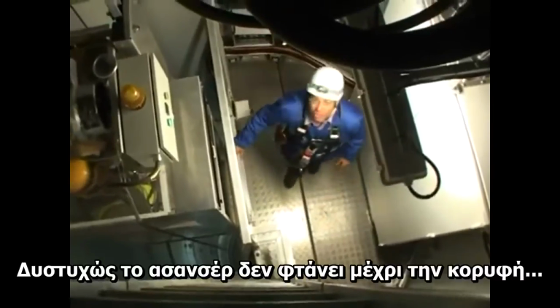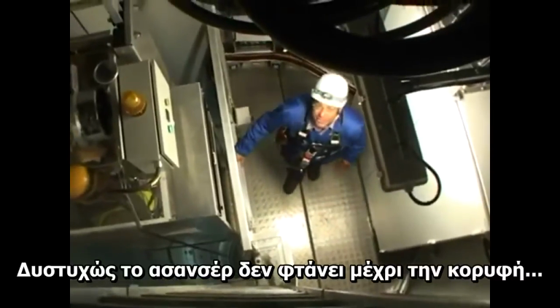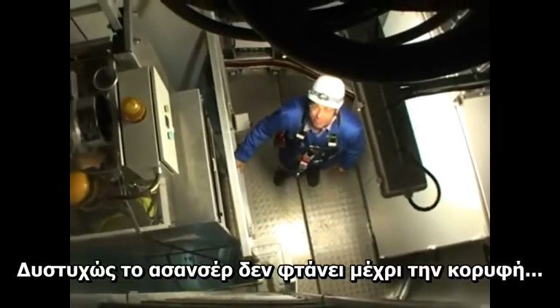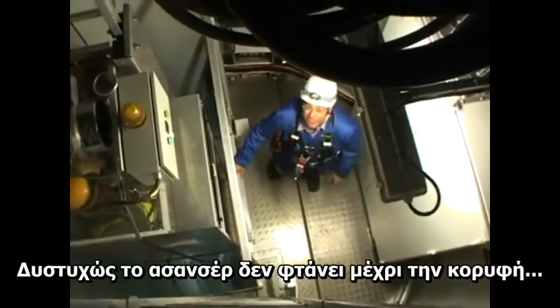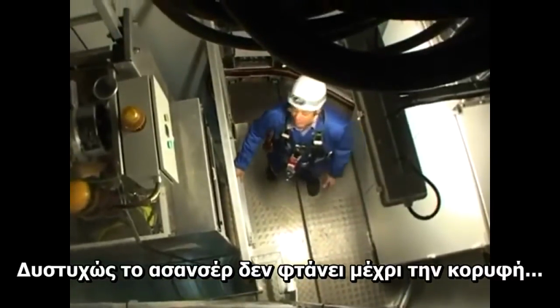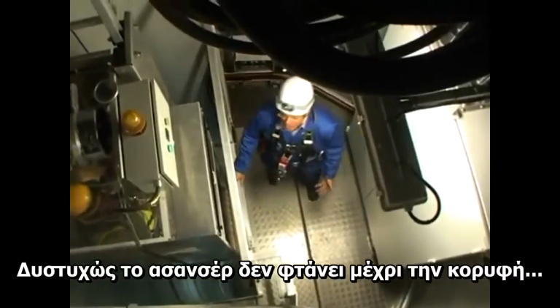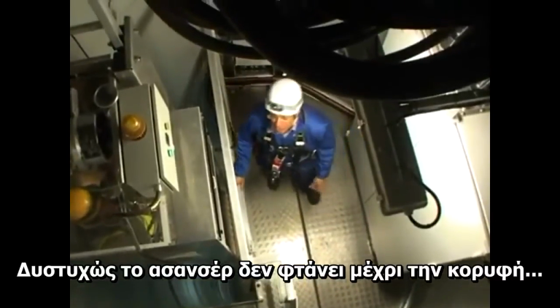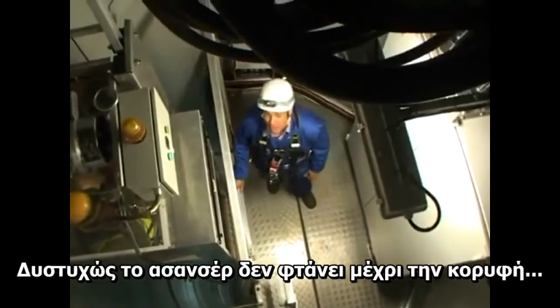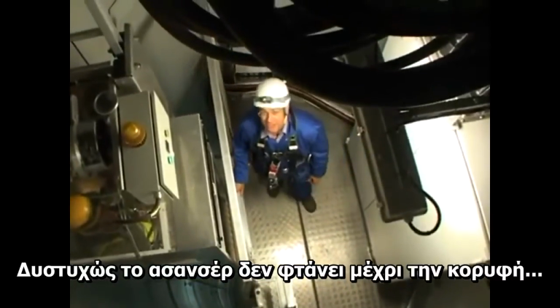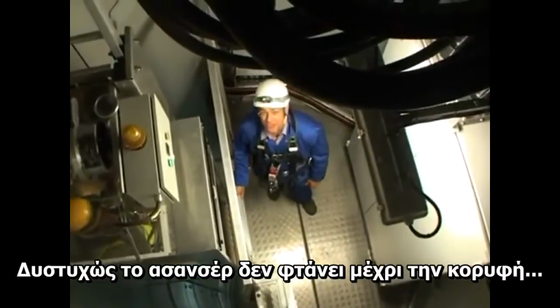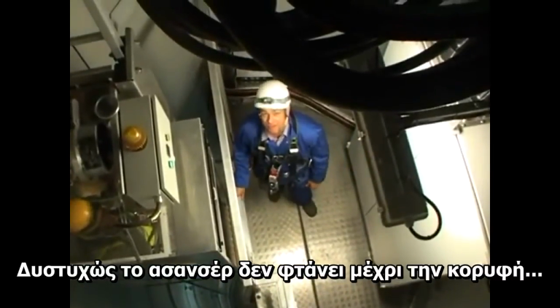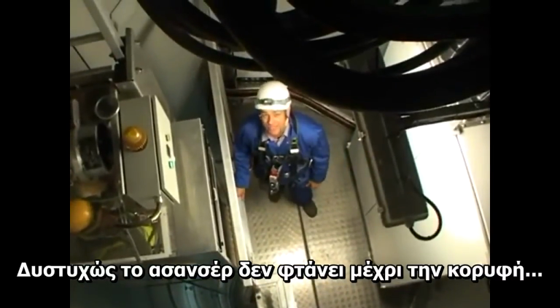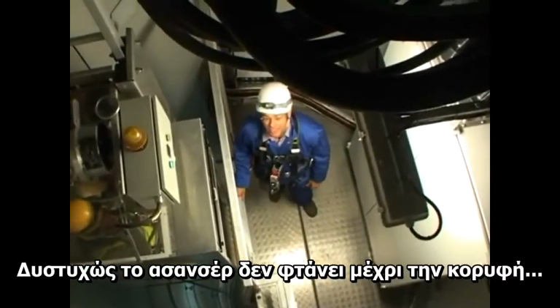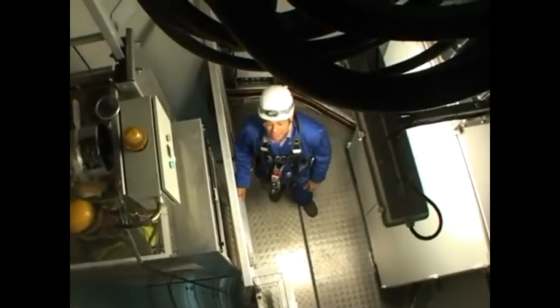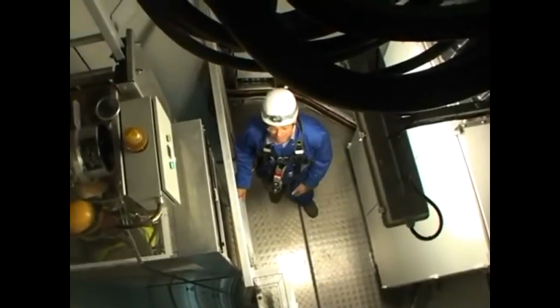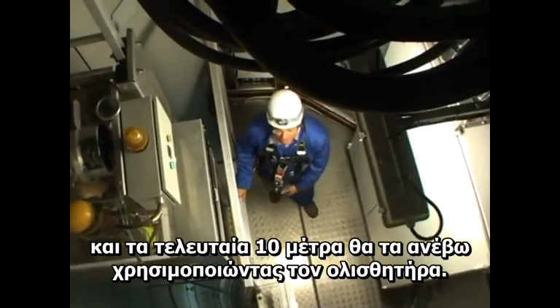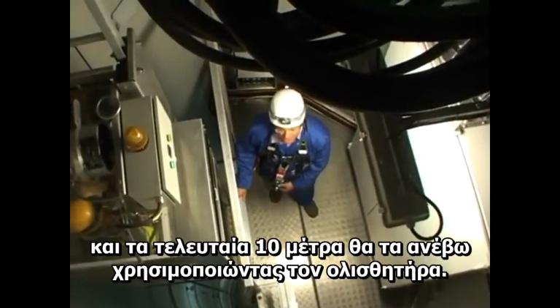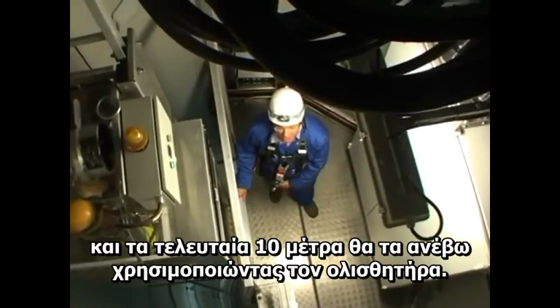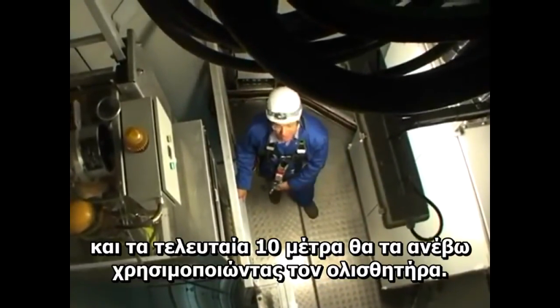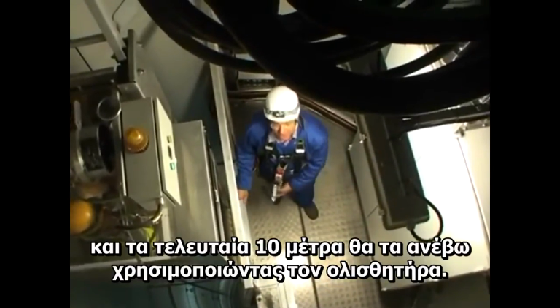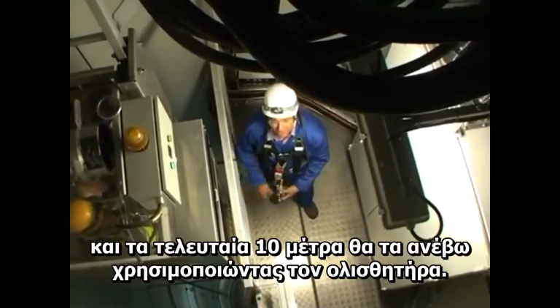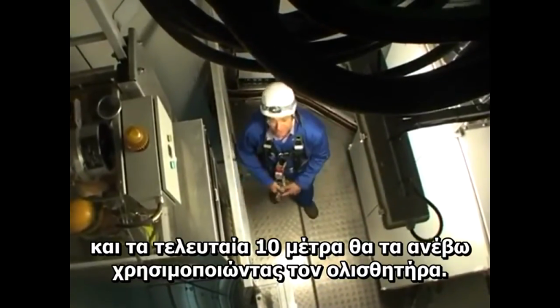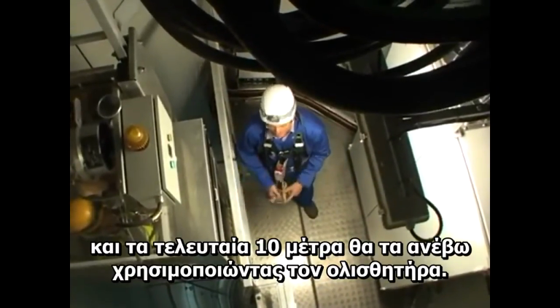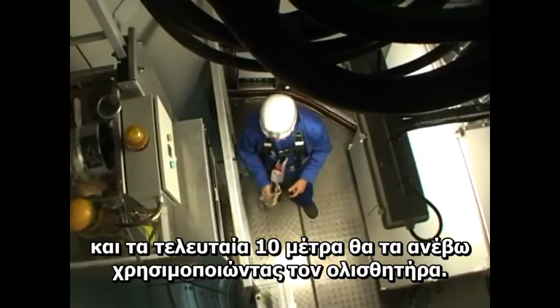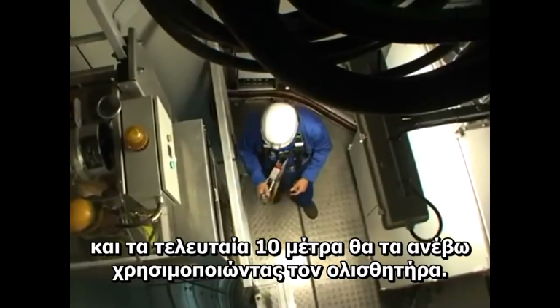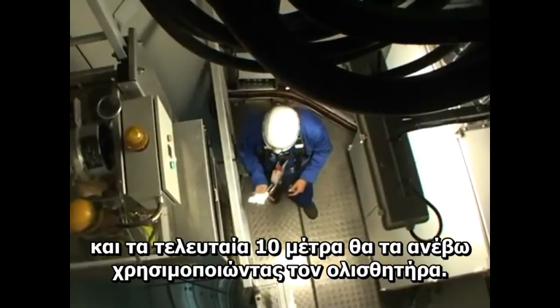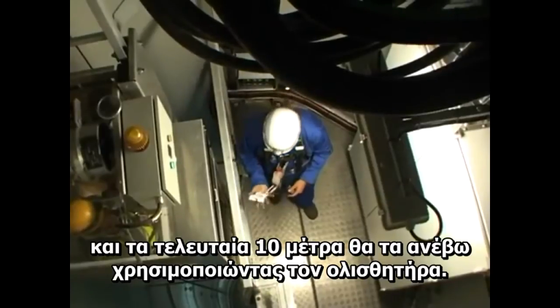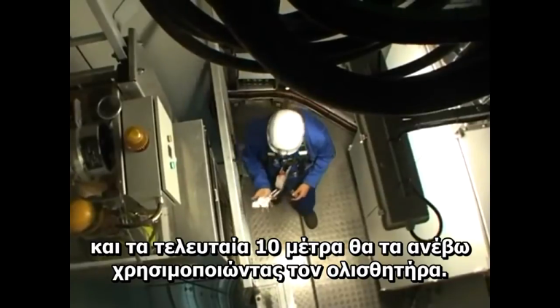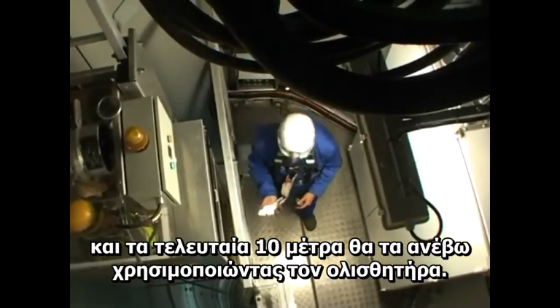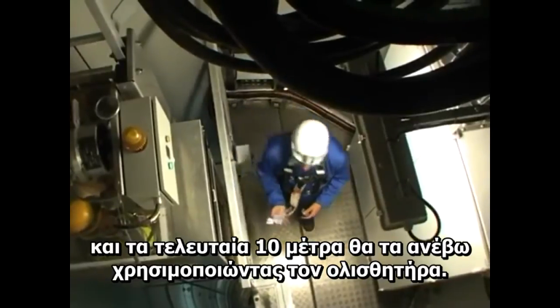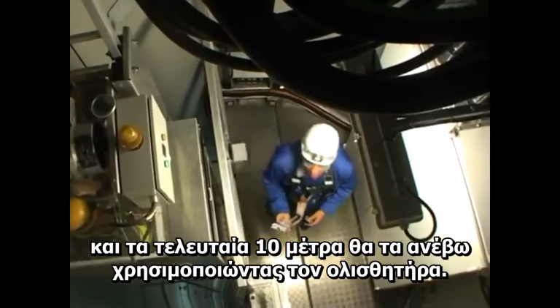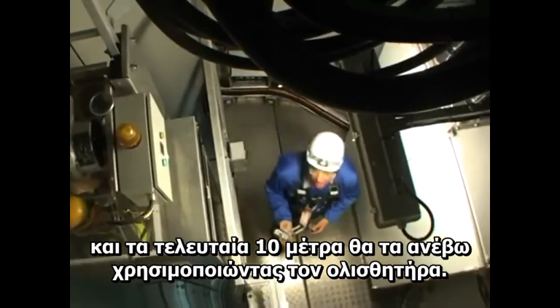Unfortunately, the lift doesn't go all the way to the top — the last 10 metres or so are done manually. This is where my slider comes in.